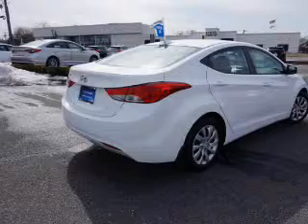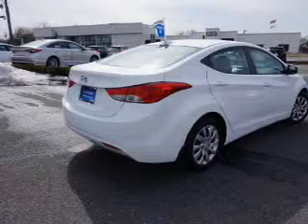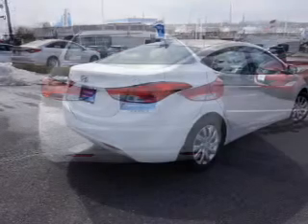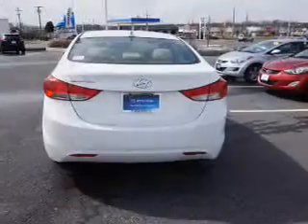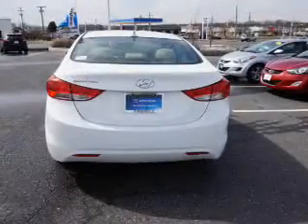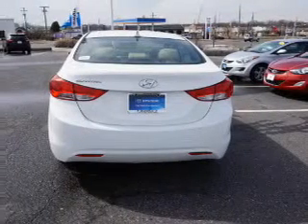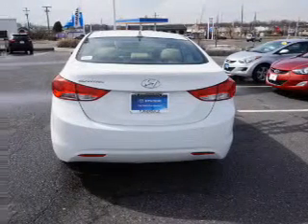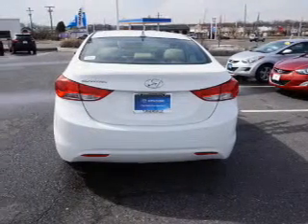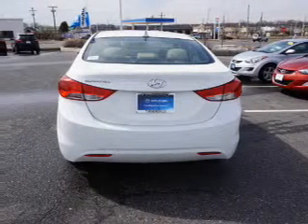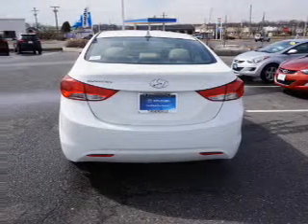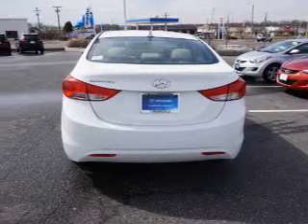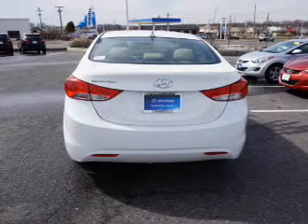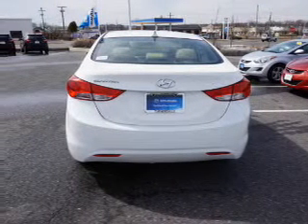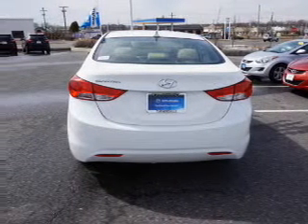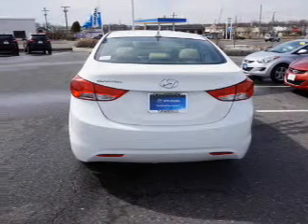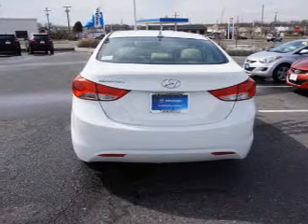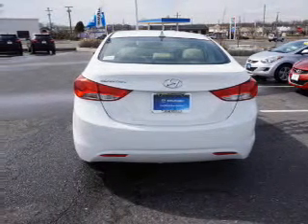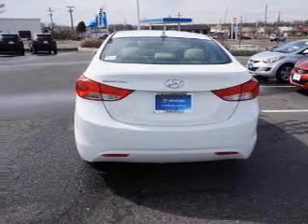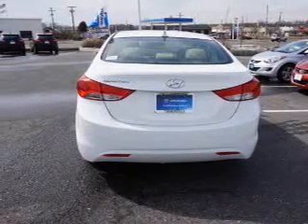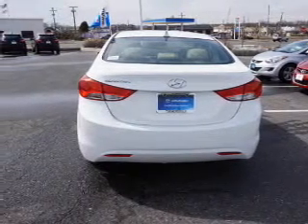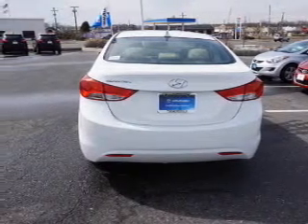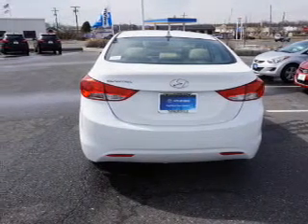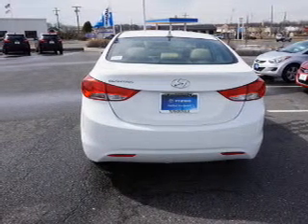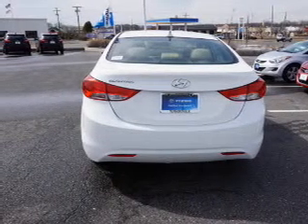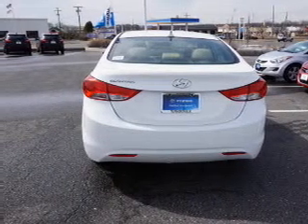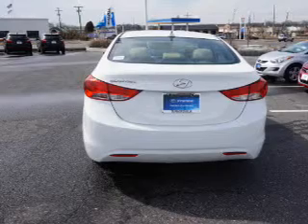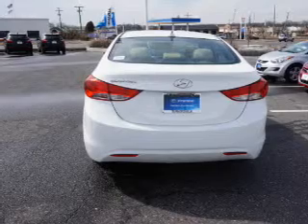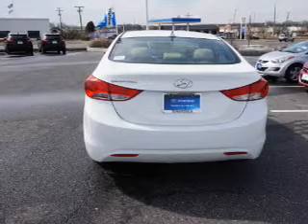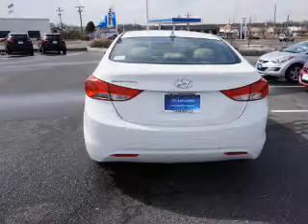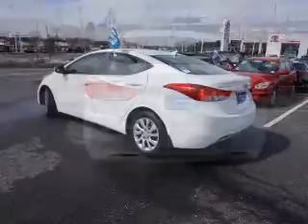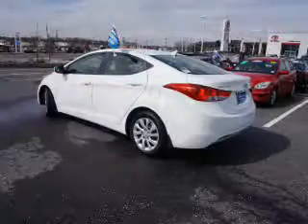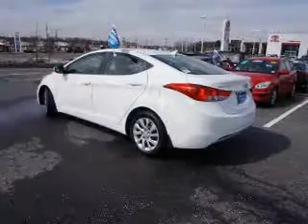keyless entry, brake assist, traction control, stability control, daytime running lights, and anti-lock brakes.